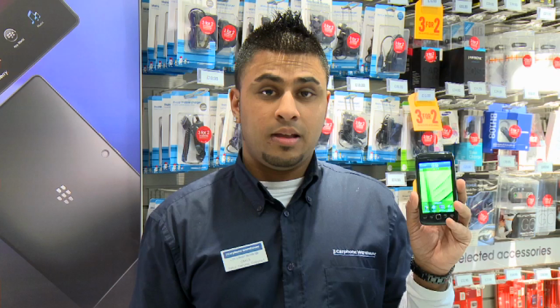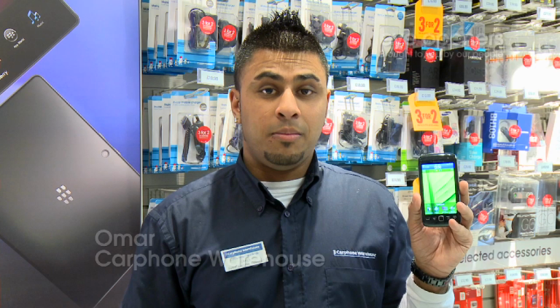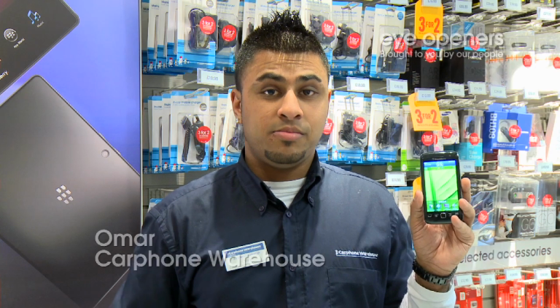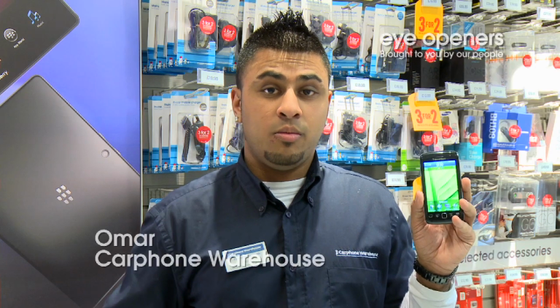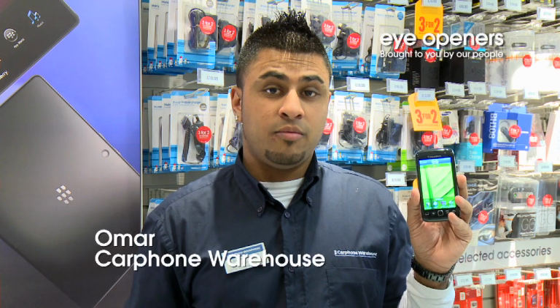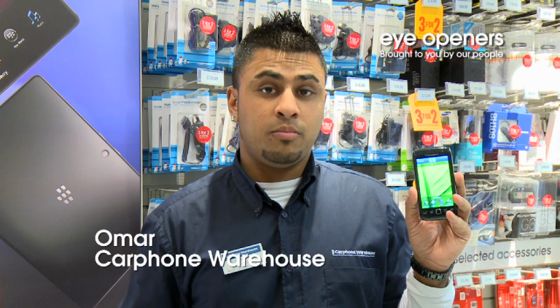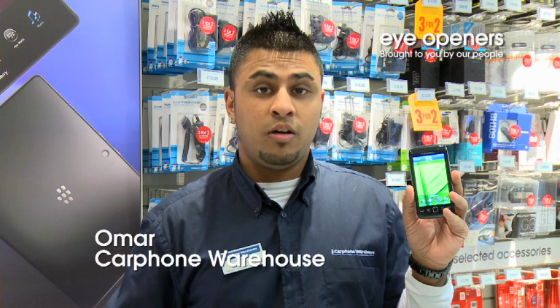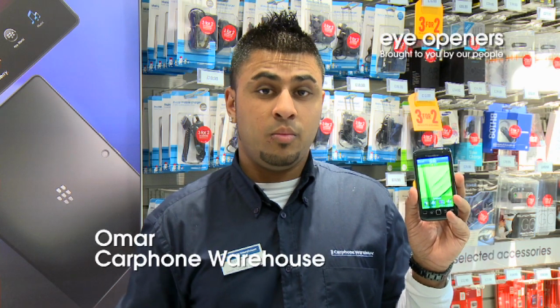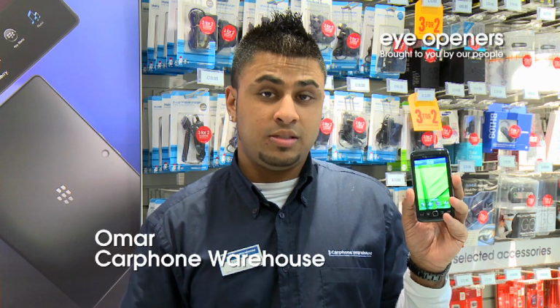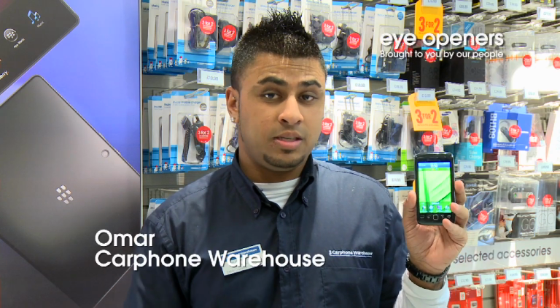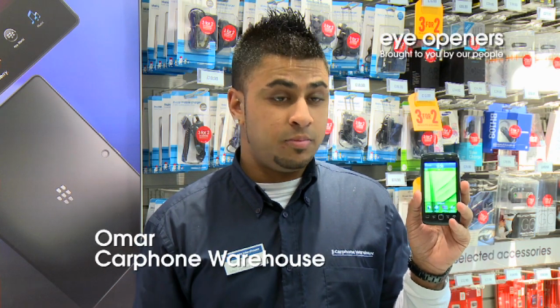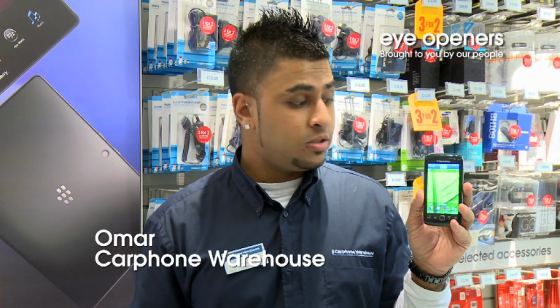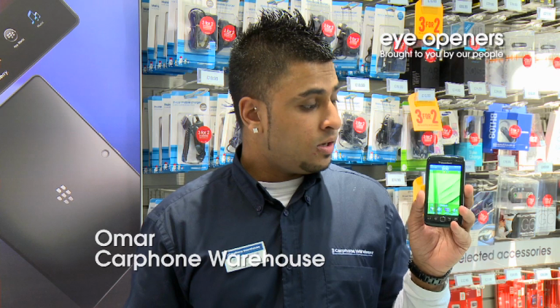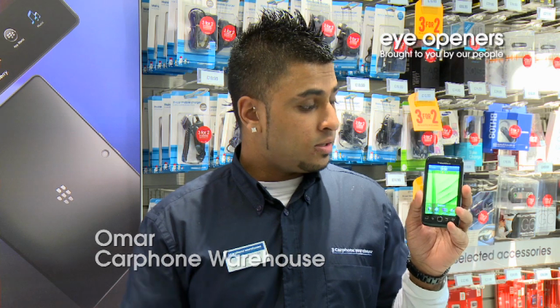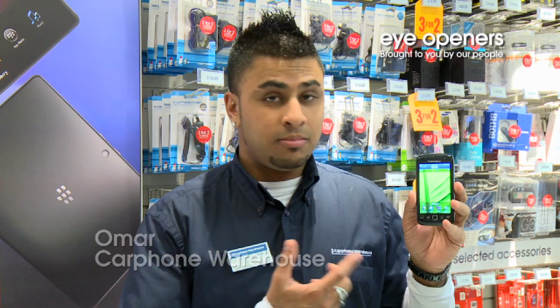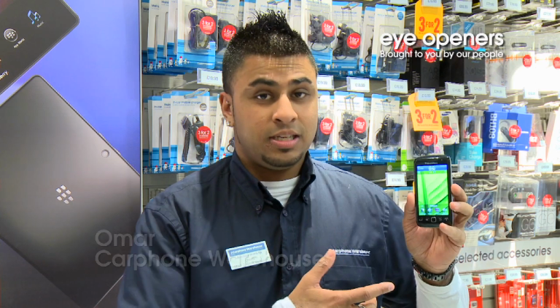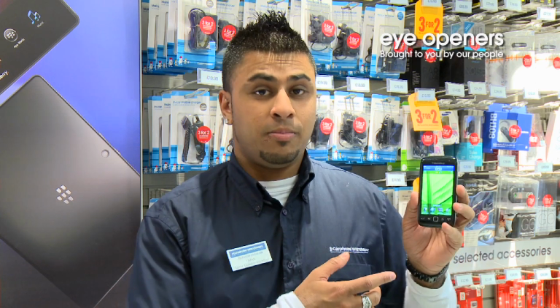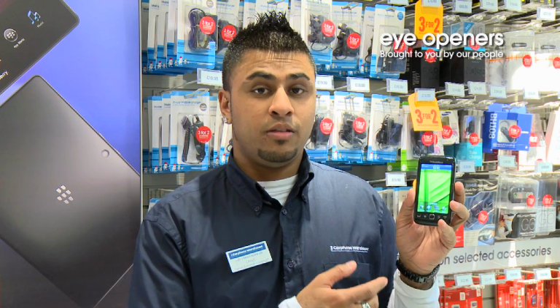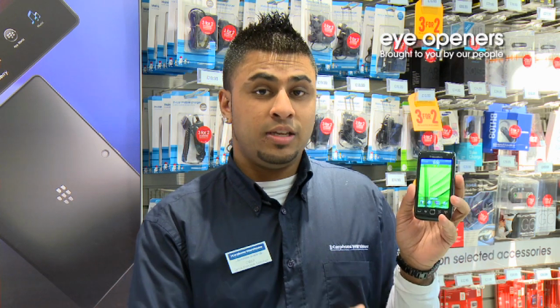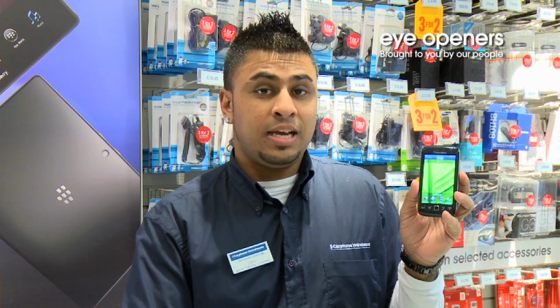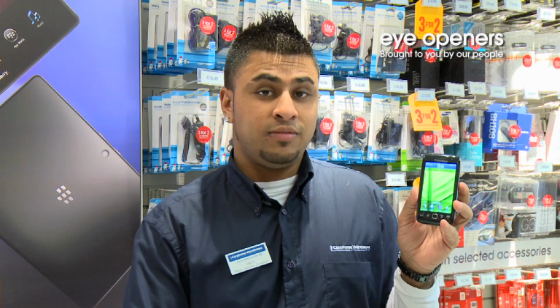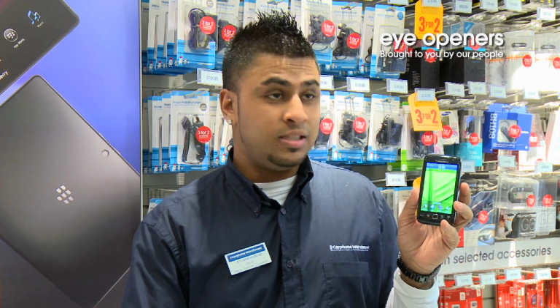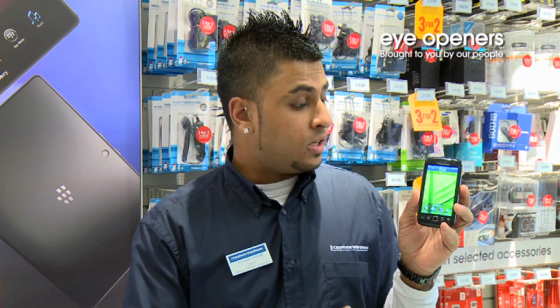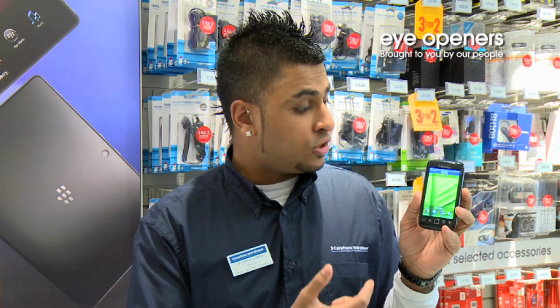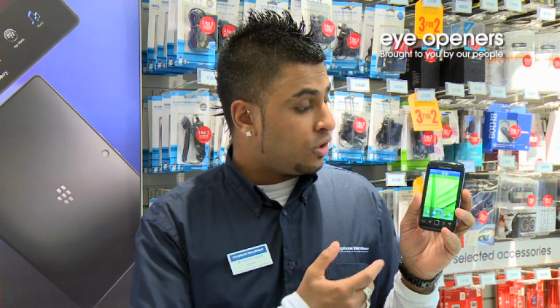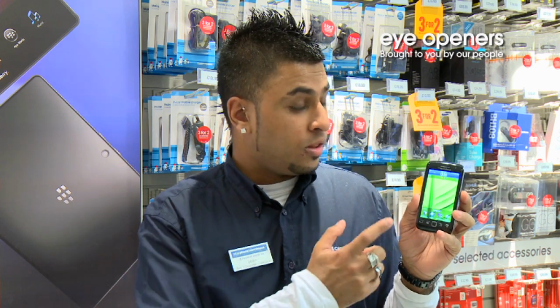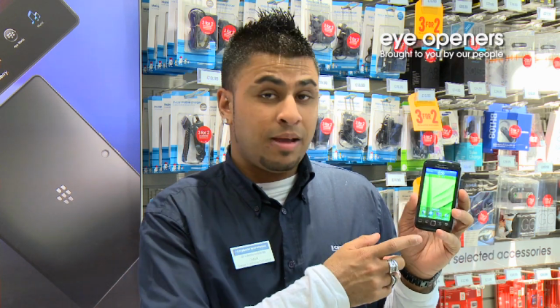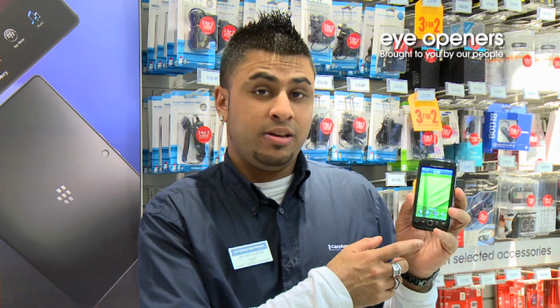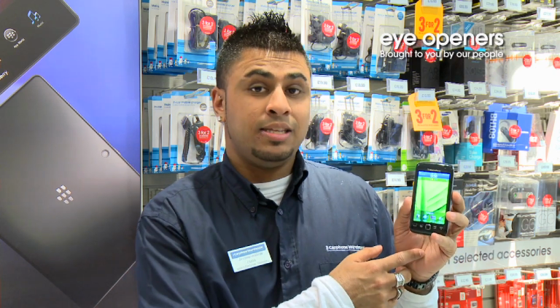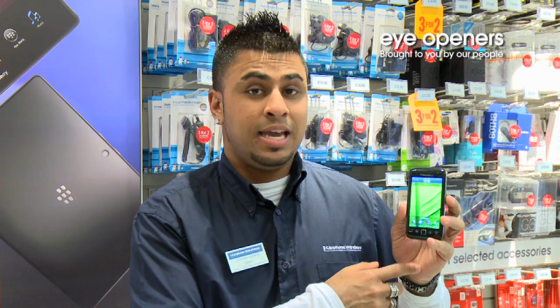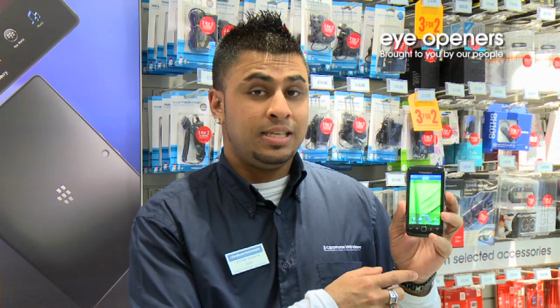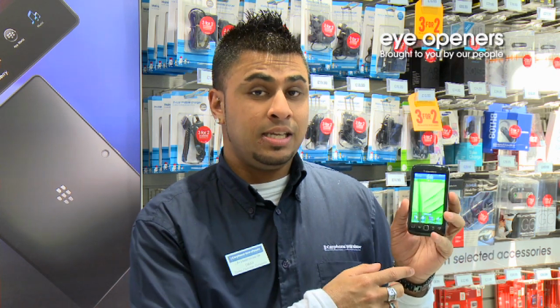Hello, my name is Omar from Carphone Warehouse in Shepherd's Bush. Today I'm going to tell you about the voice activated search on the BlackBerry 9860.